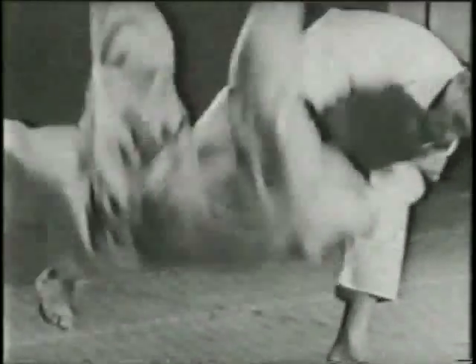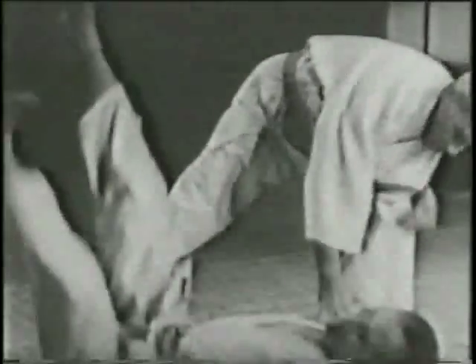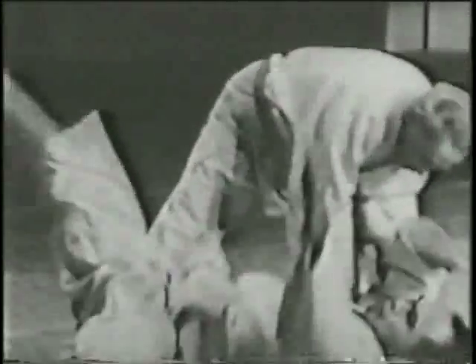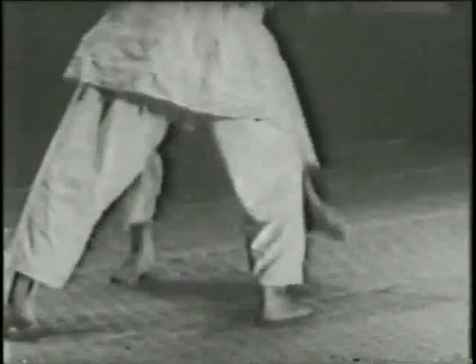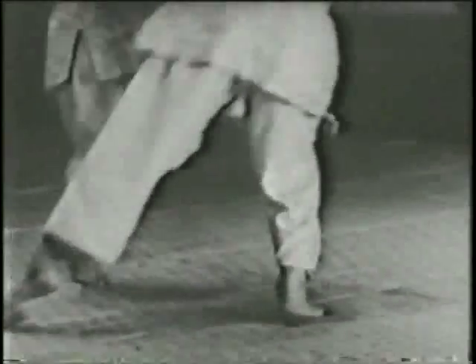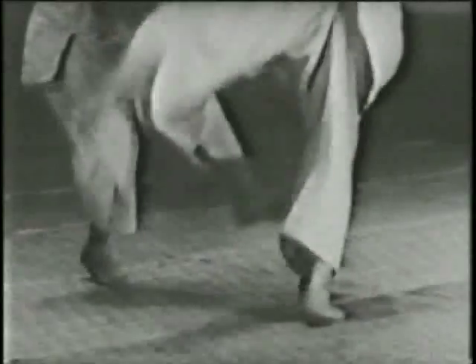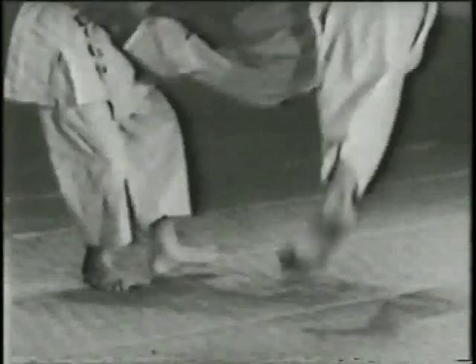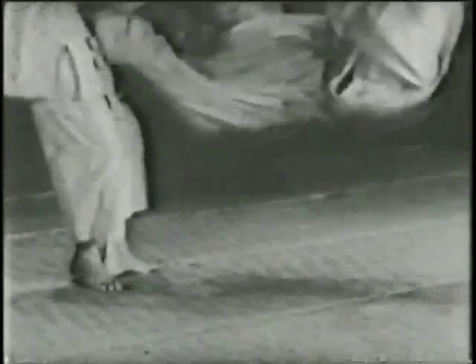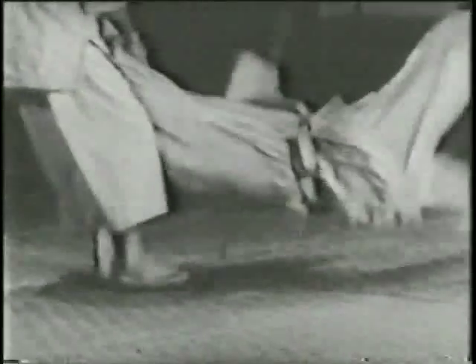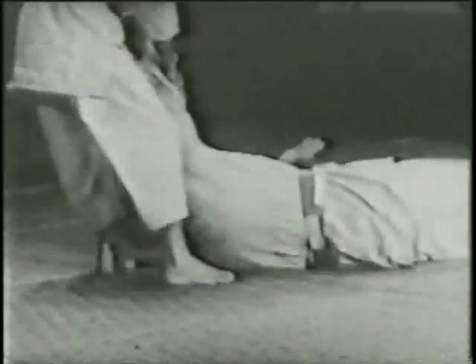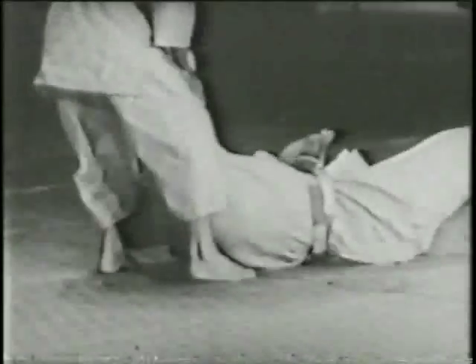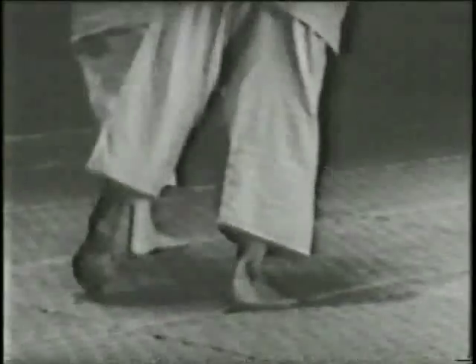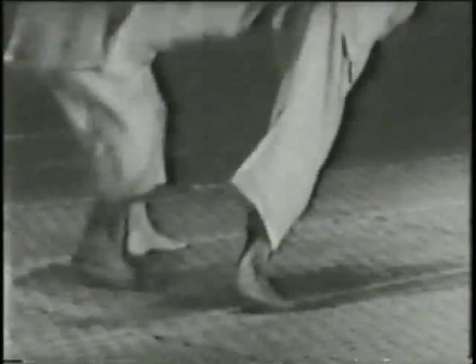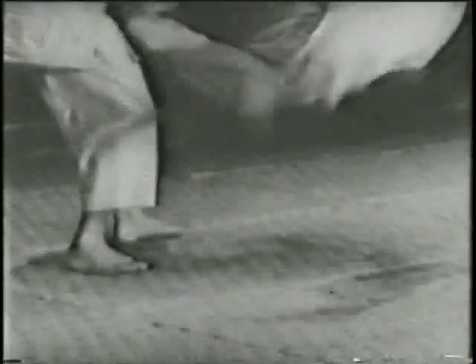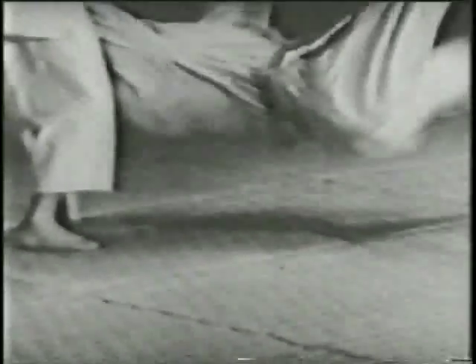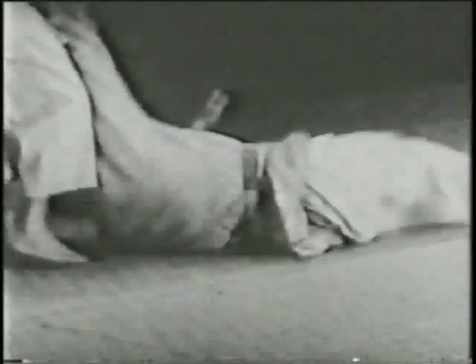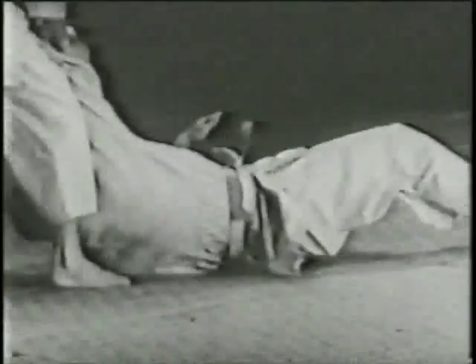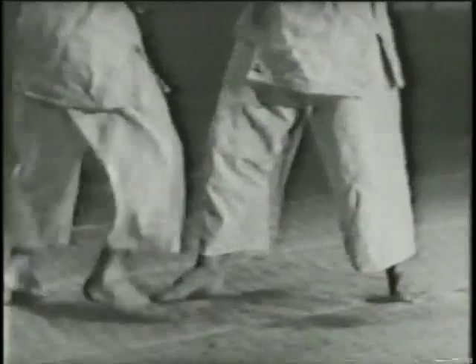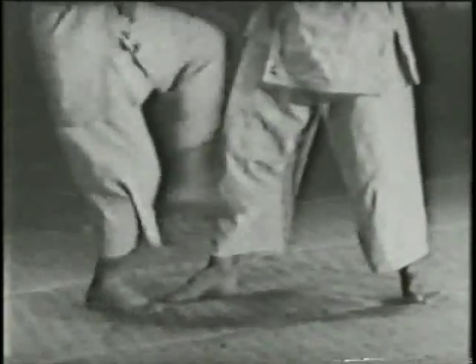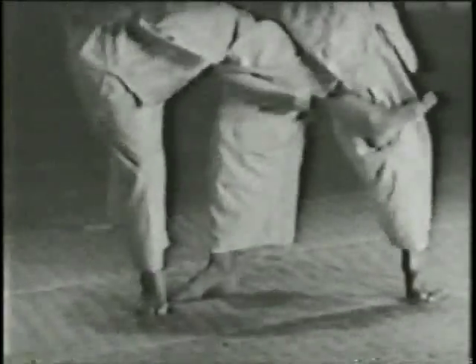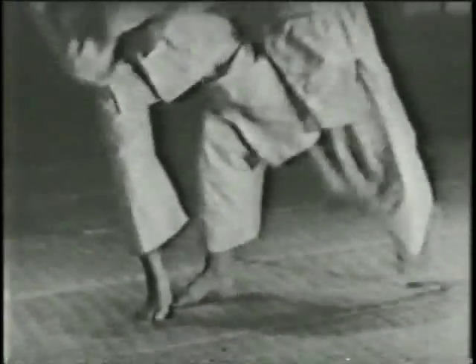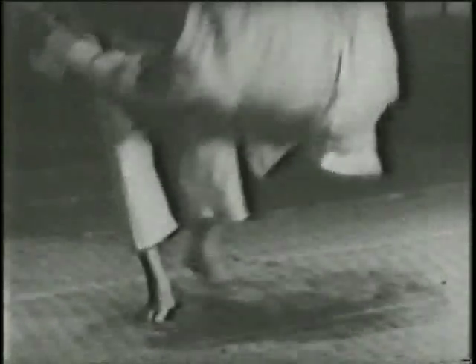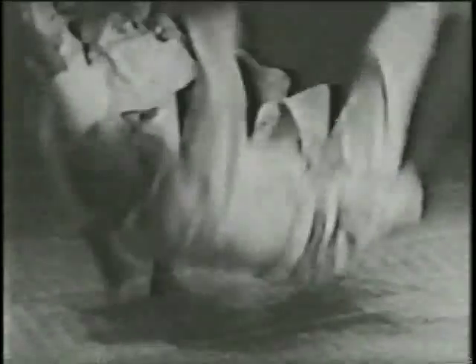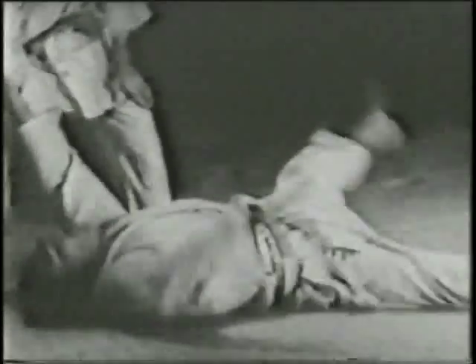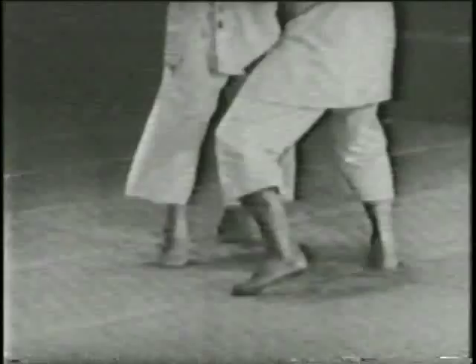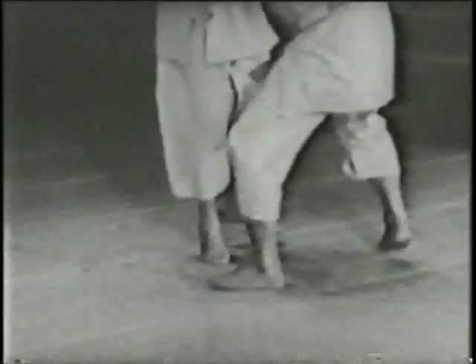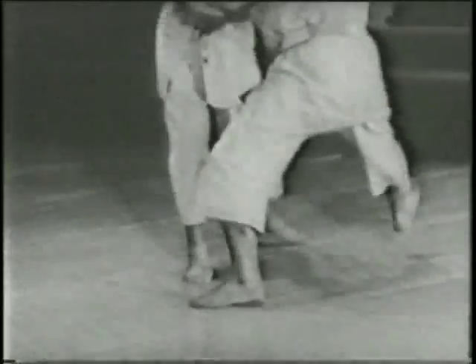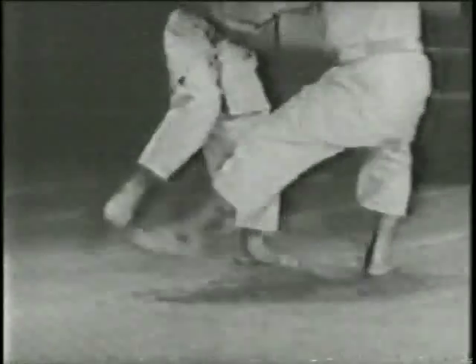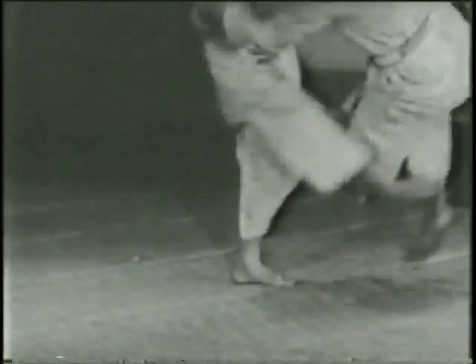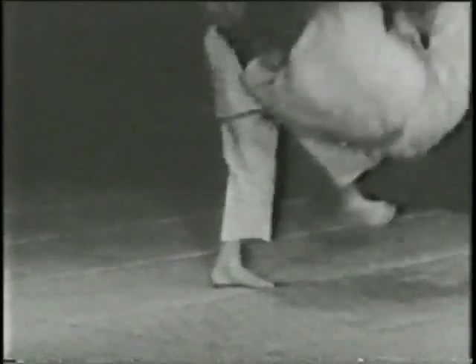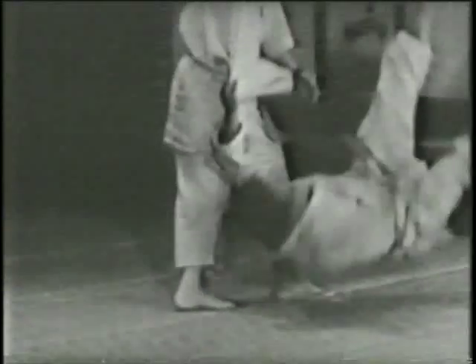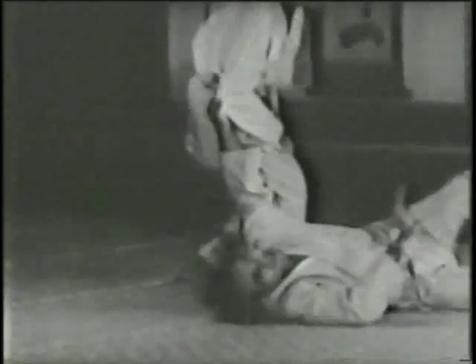Hands, legs, and loins must move in perfect synchronization for the proper application of all leg techniques.